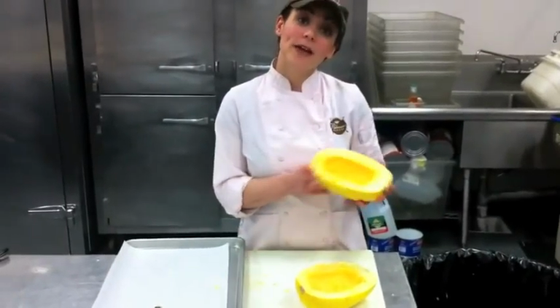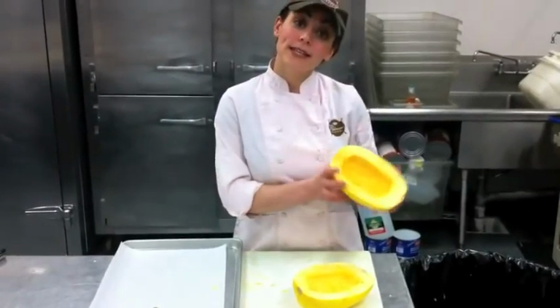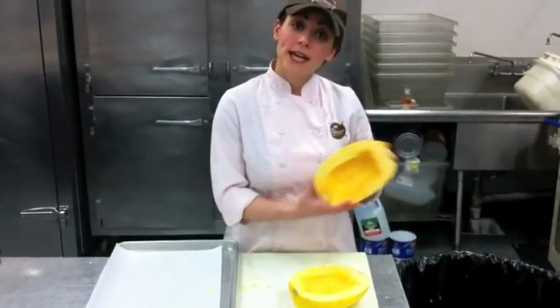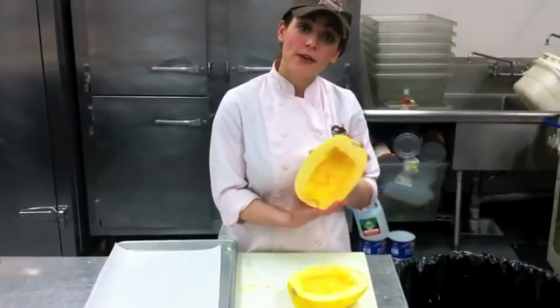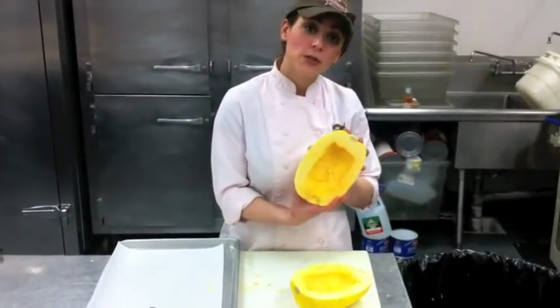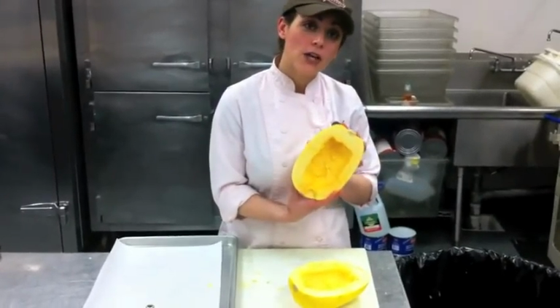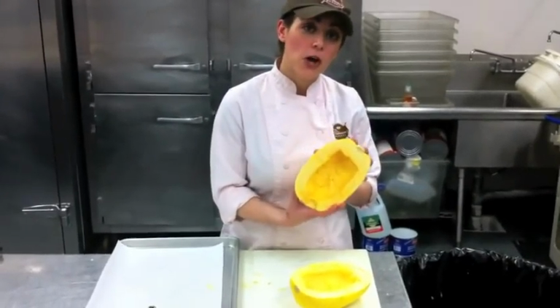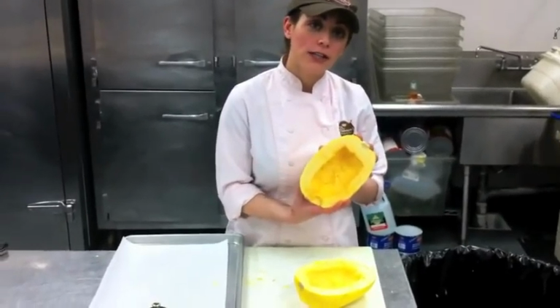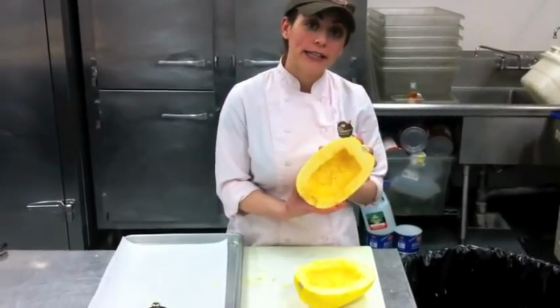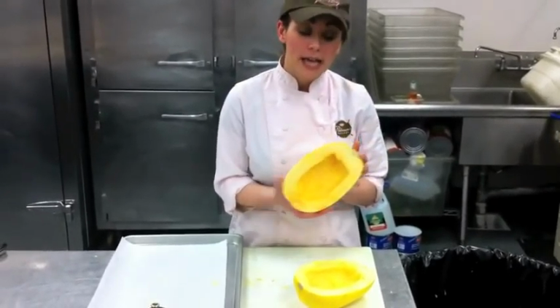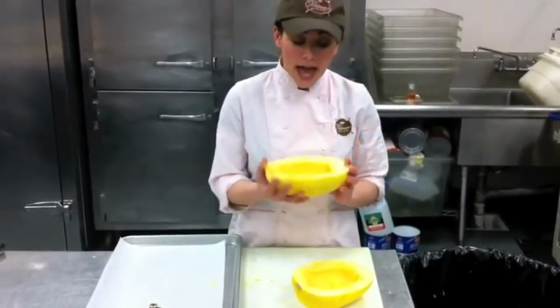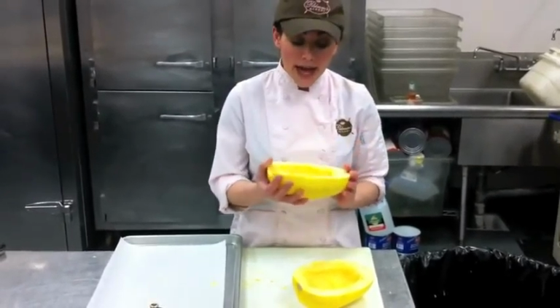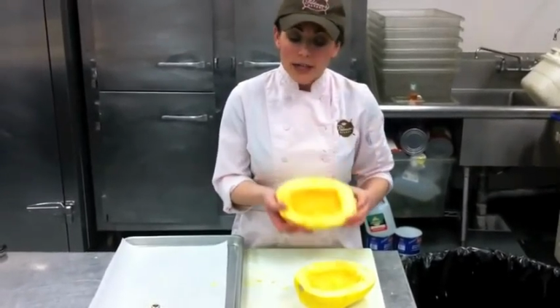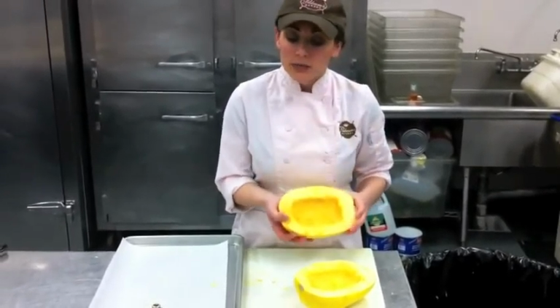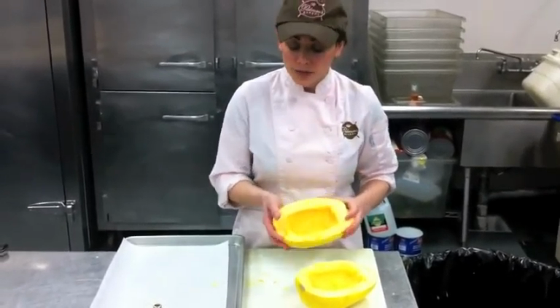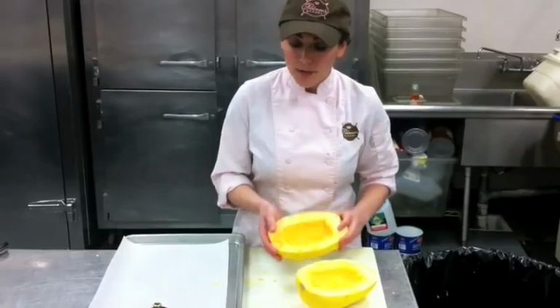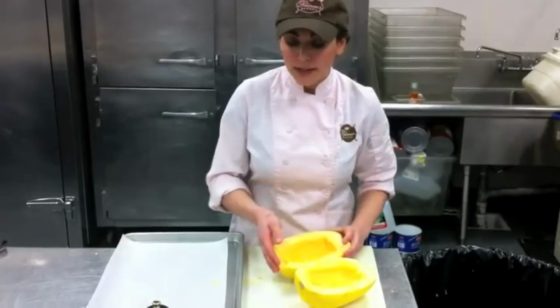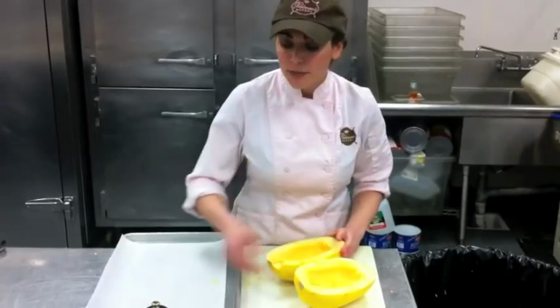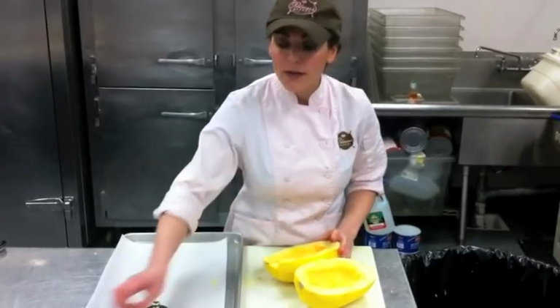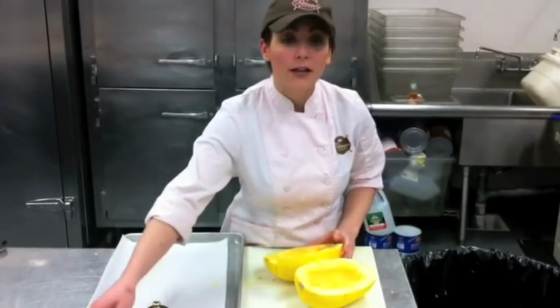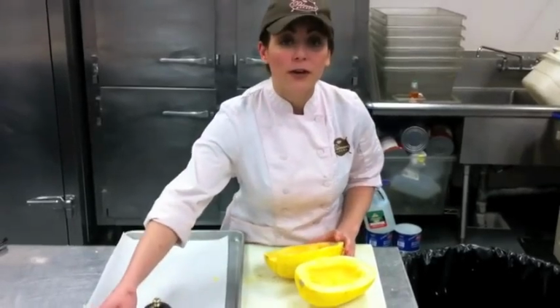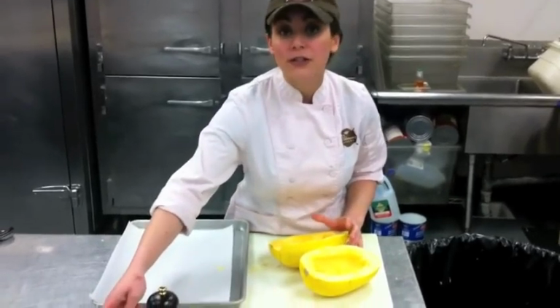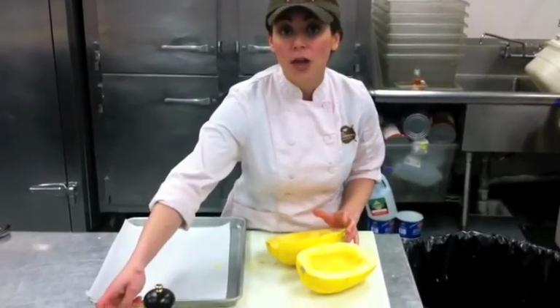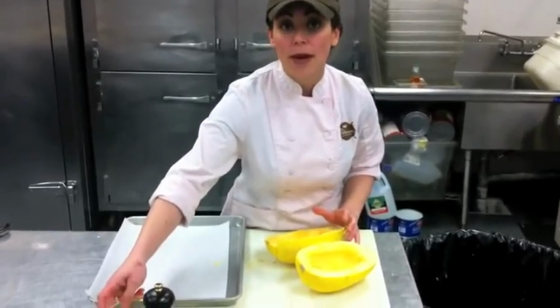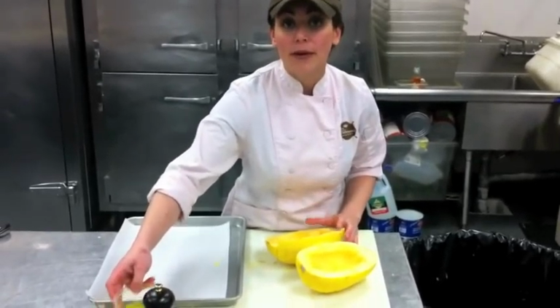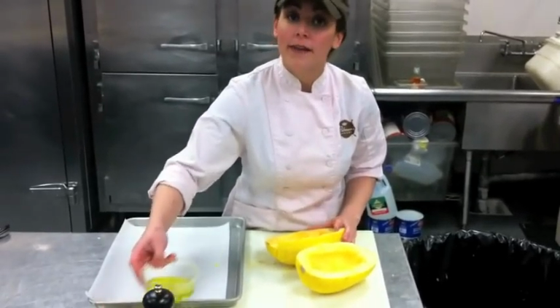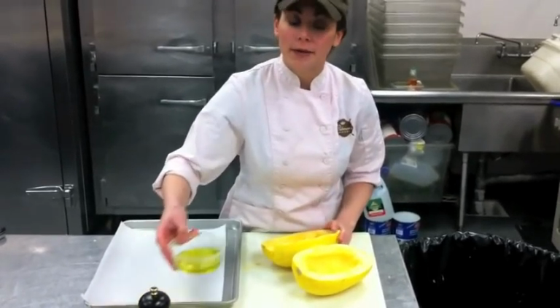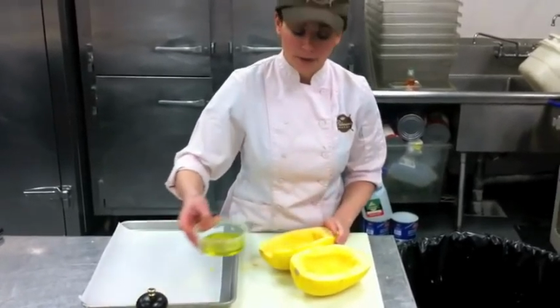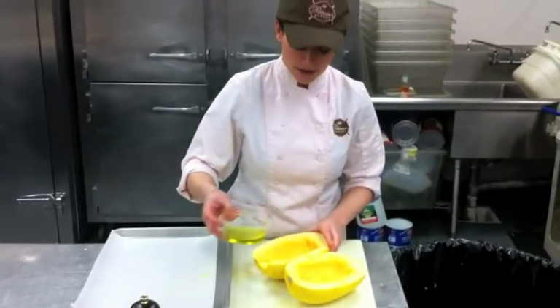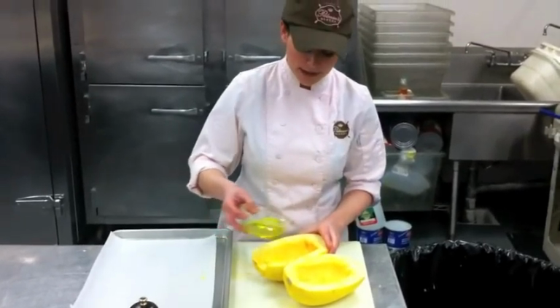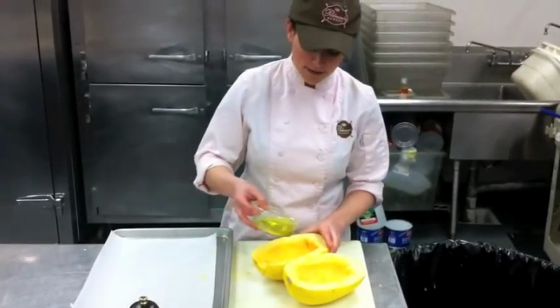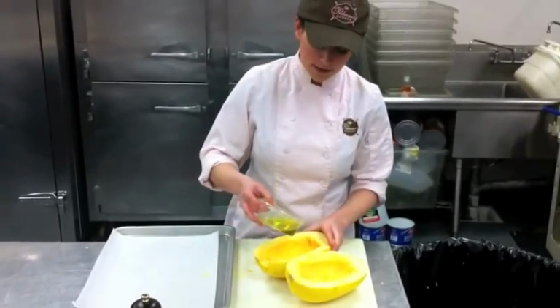We have the inside of our squash all cleaned, and now I just want to rub a little bit of olive oil and salt and pepper, and then we're going to roast it in the oven.